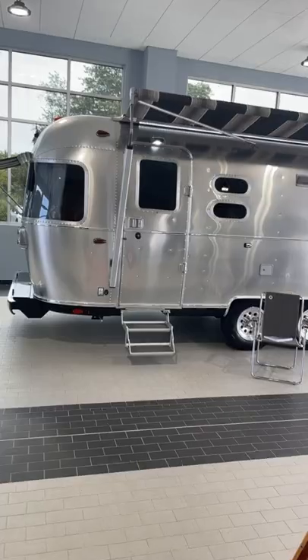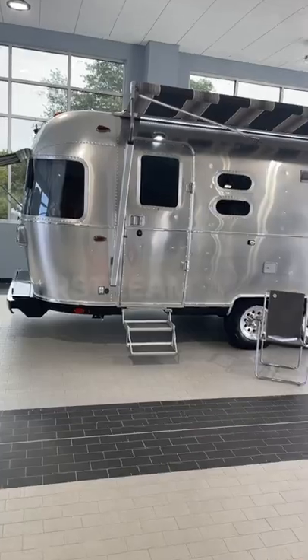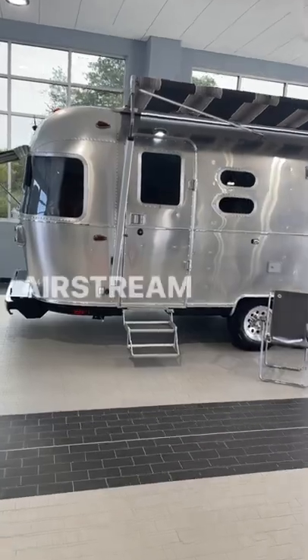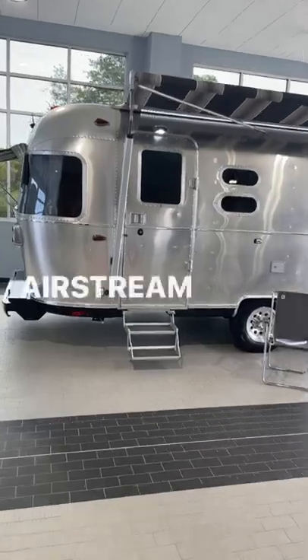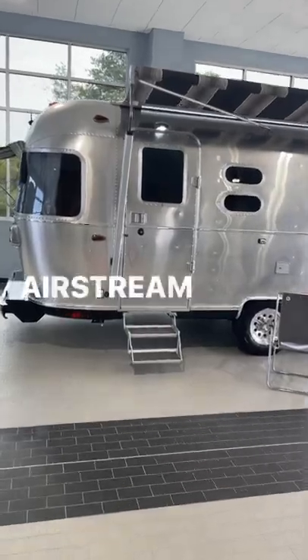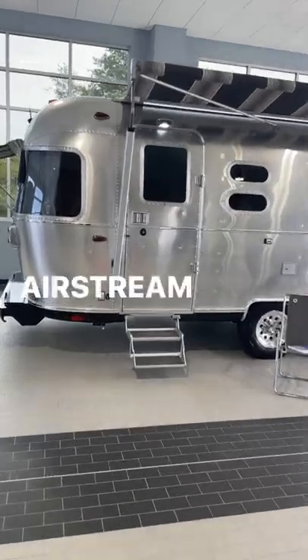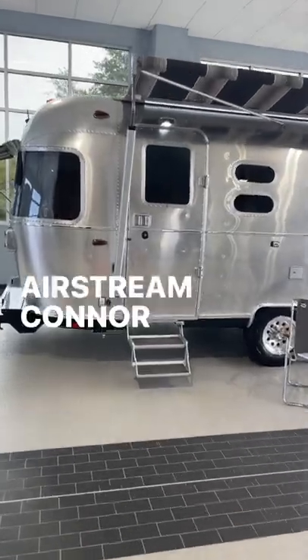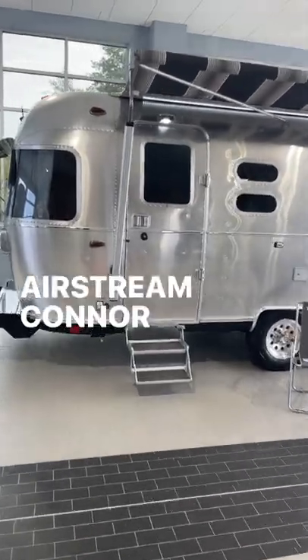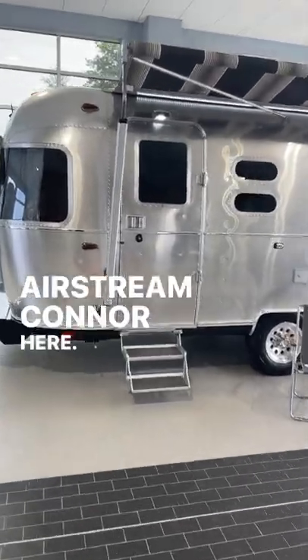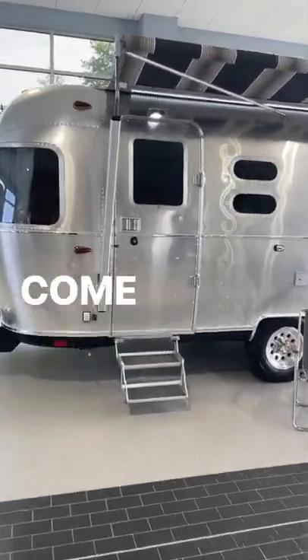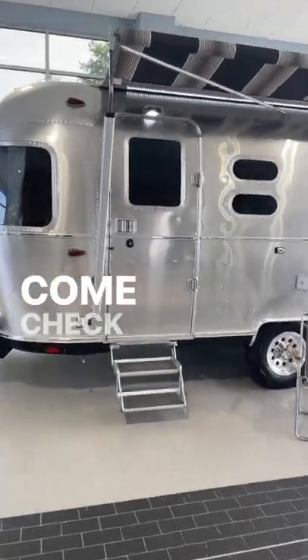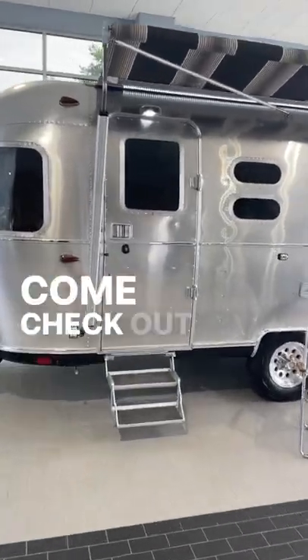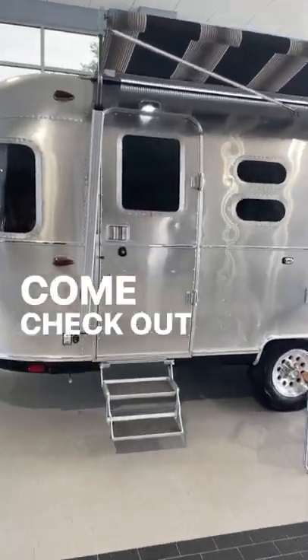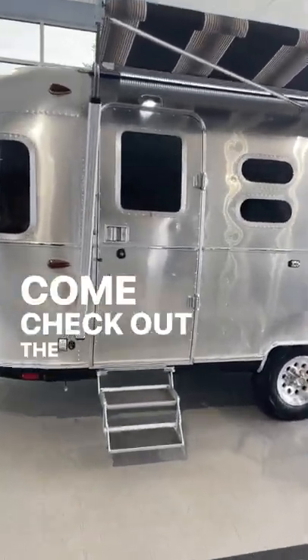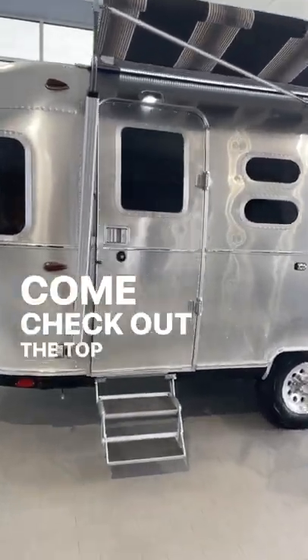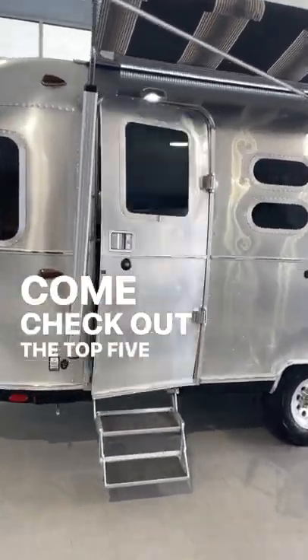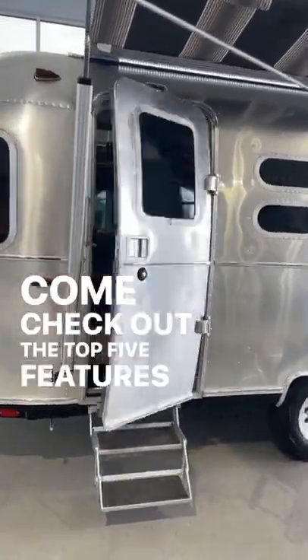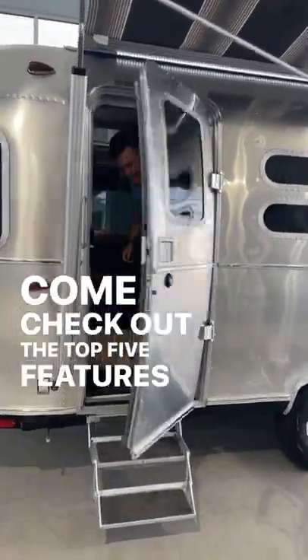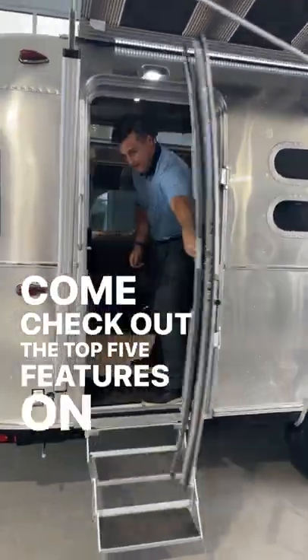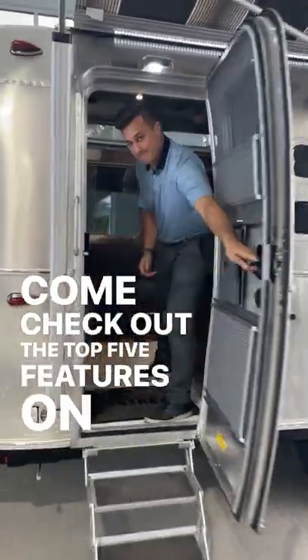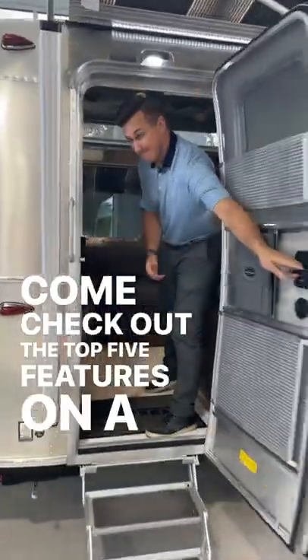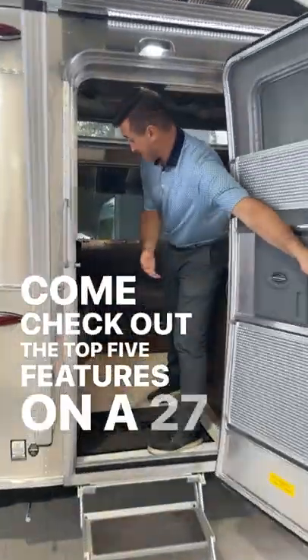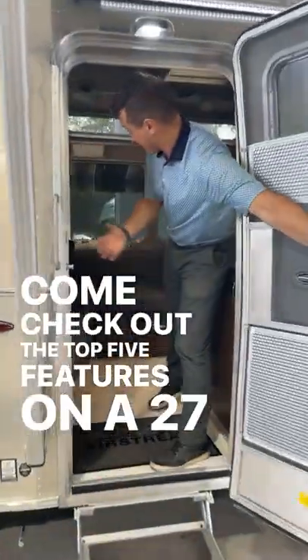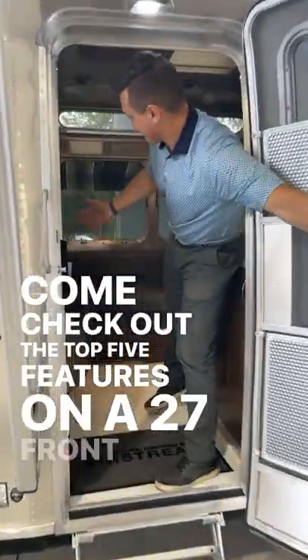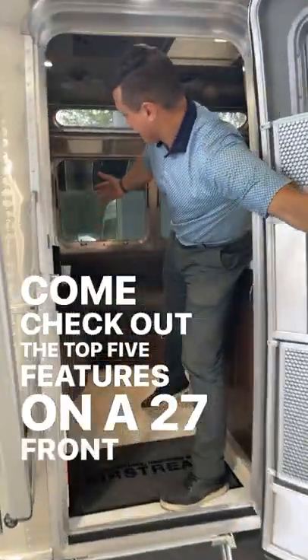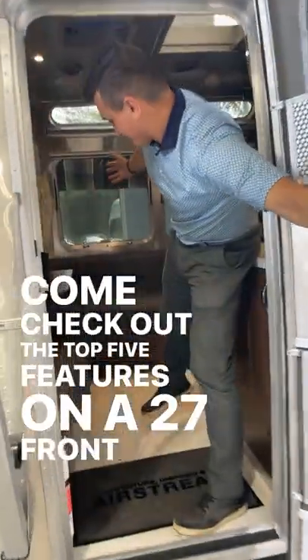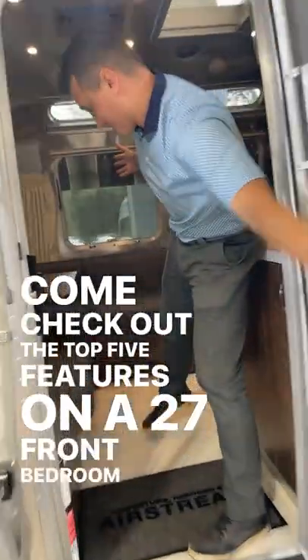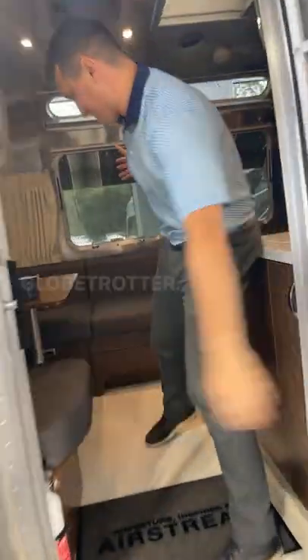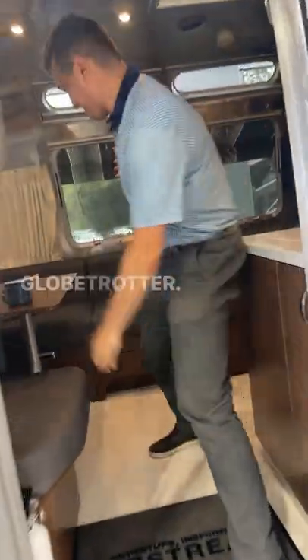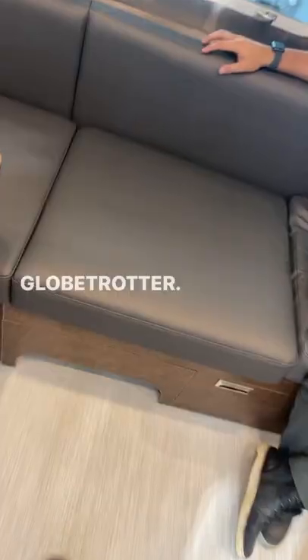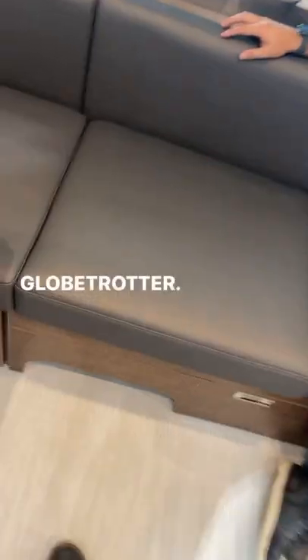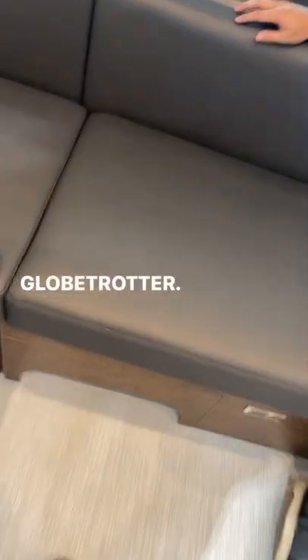Airstream Connor here. Come check out the top five features on a 27 front bedroom Globetrotter.